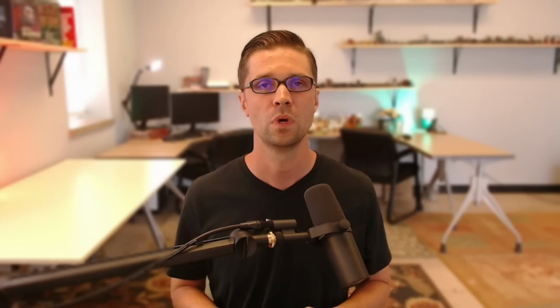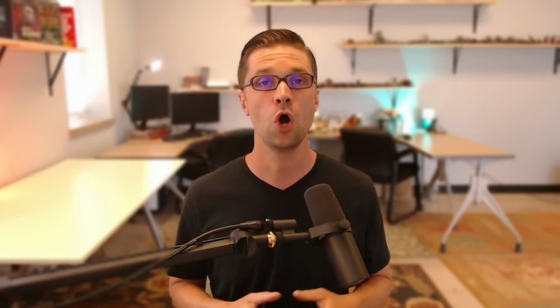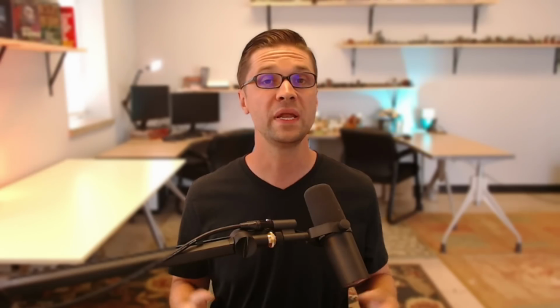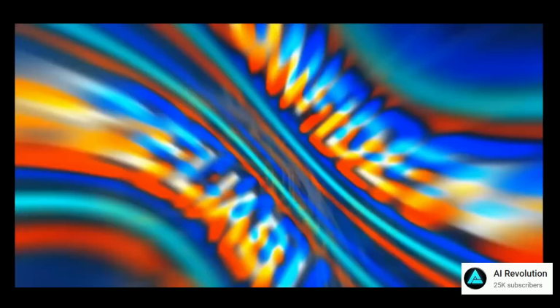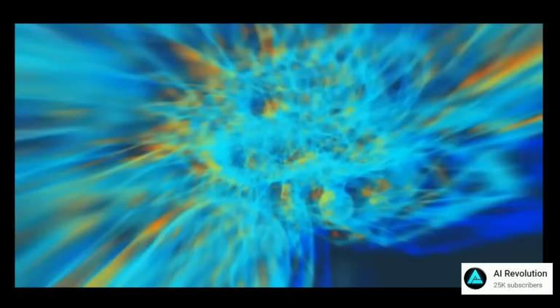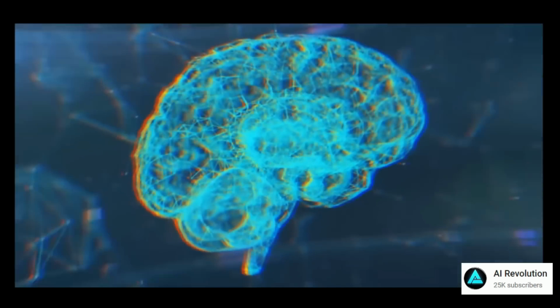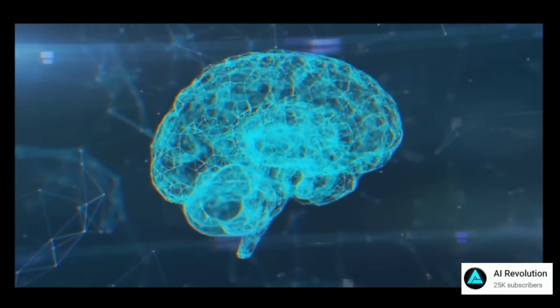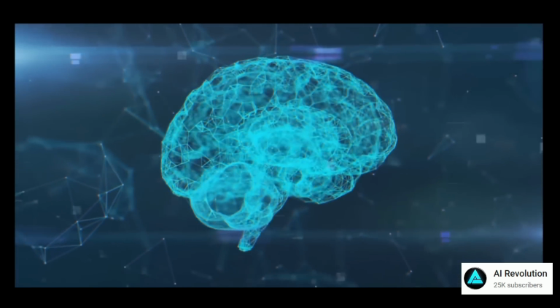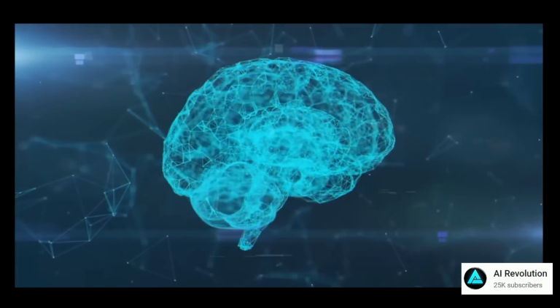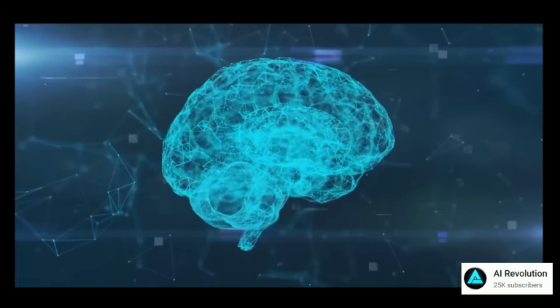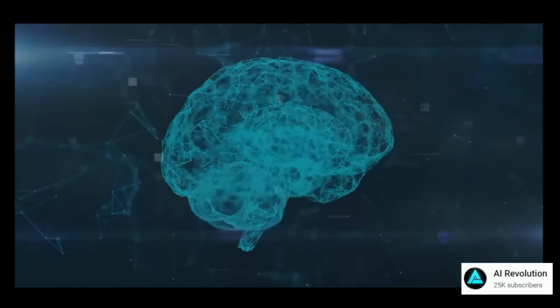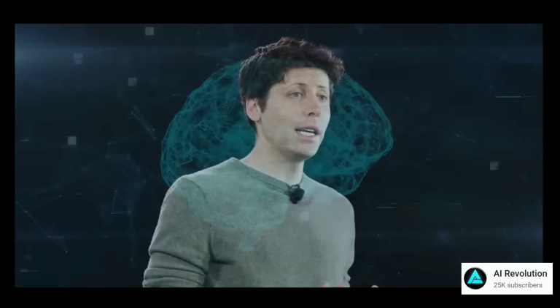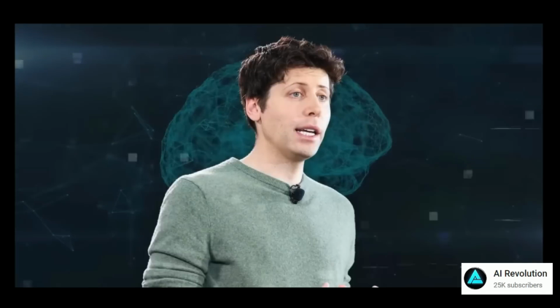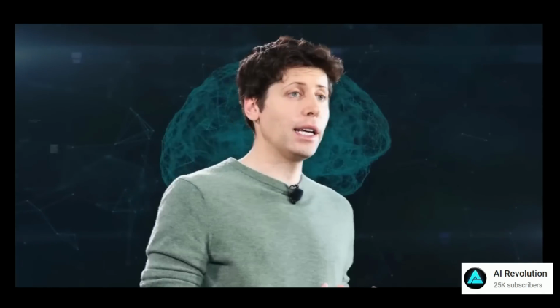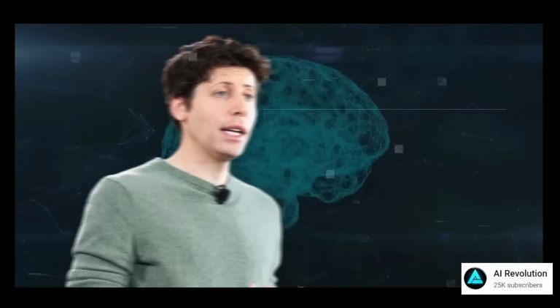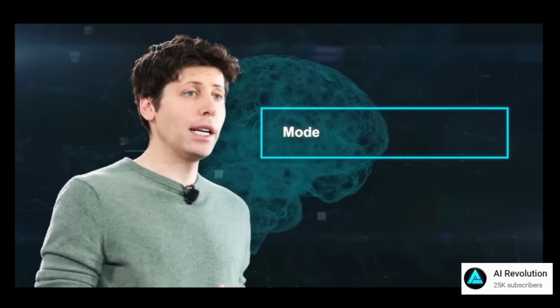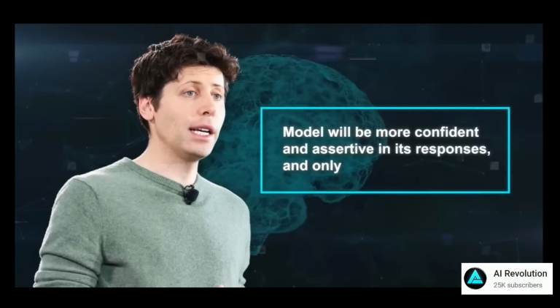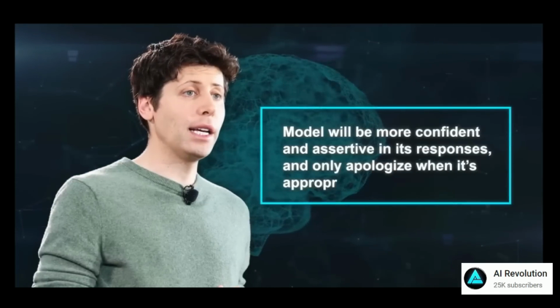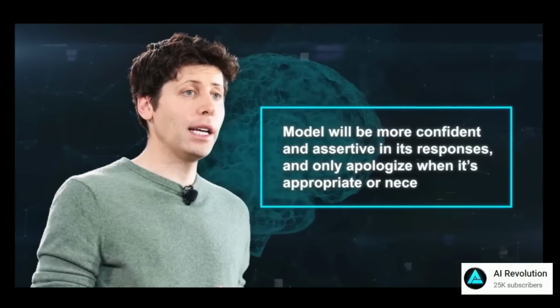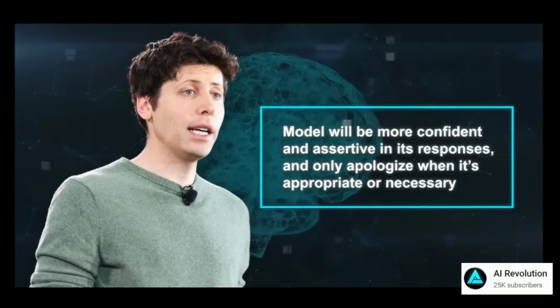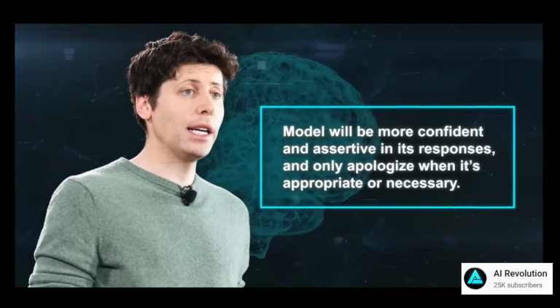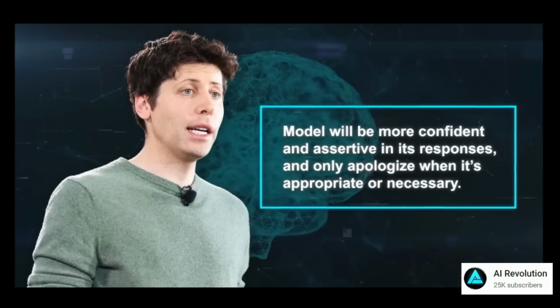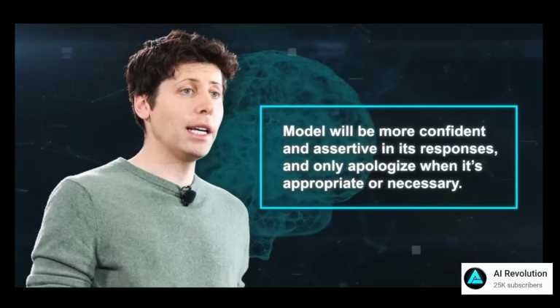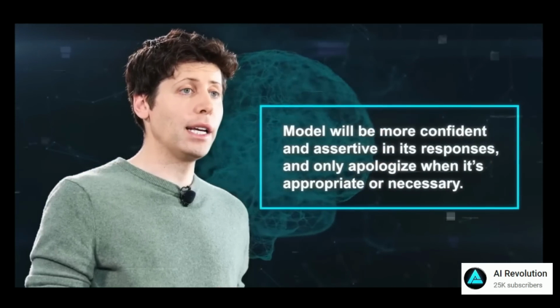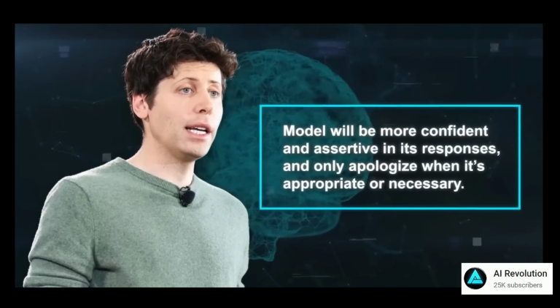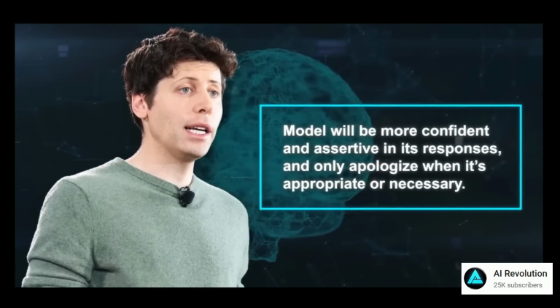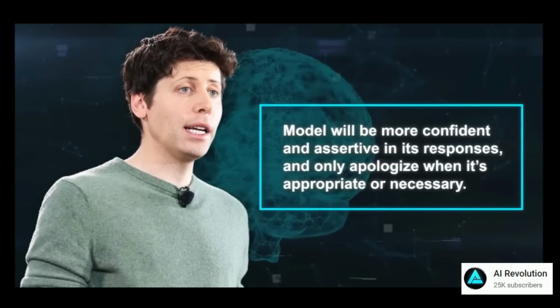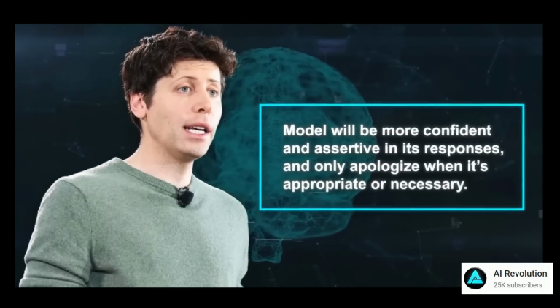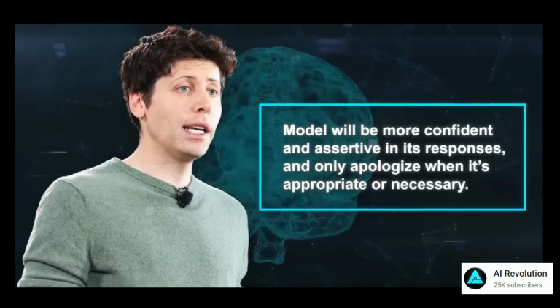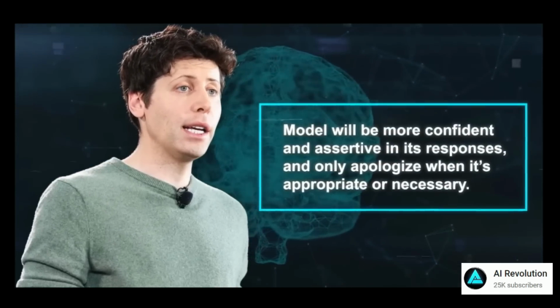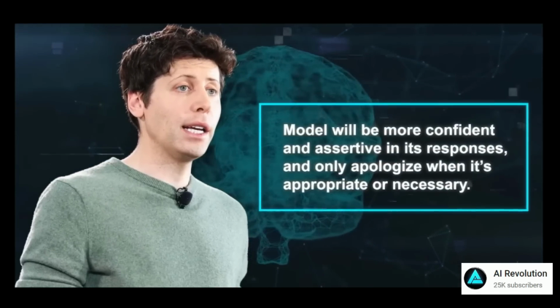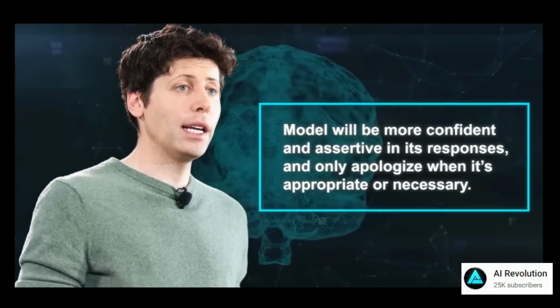OpenAI, the creators of ChatGPT, just made an announcement. ChatGPT is upgraded and in a big way.